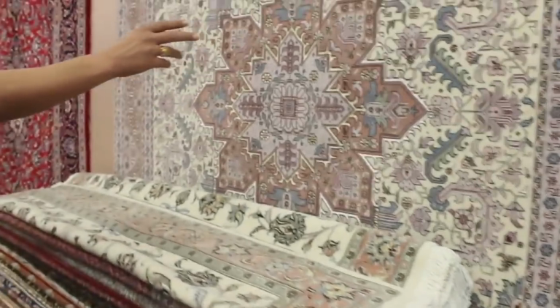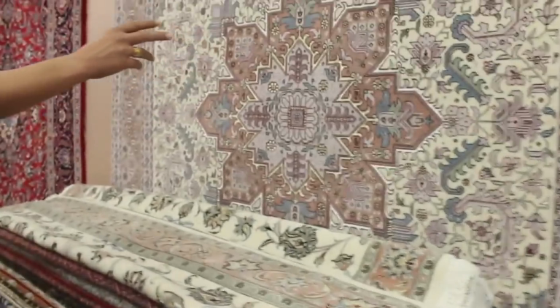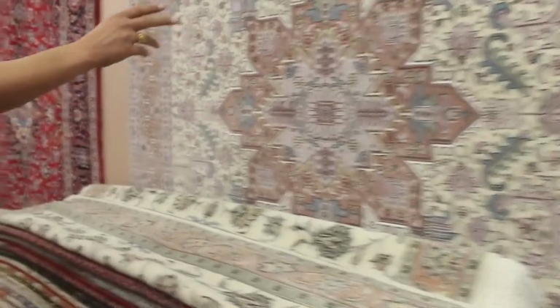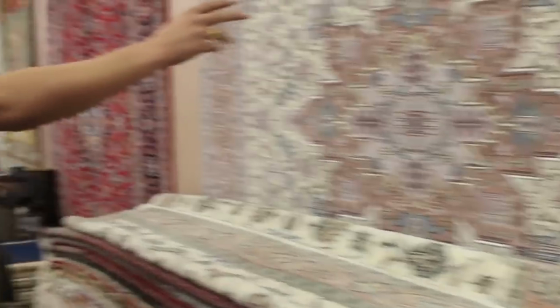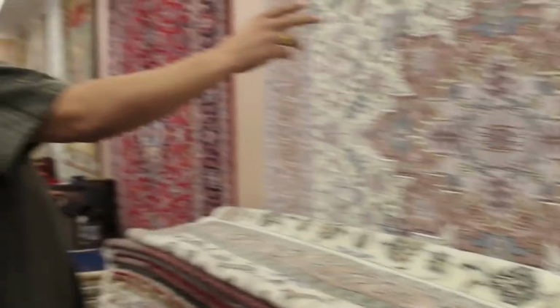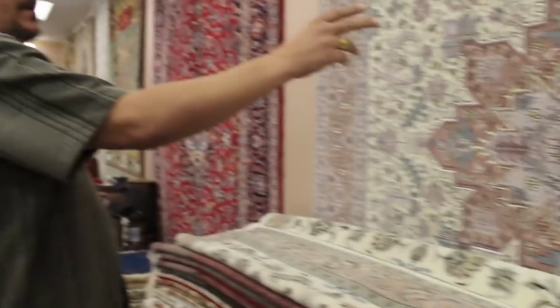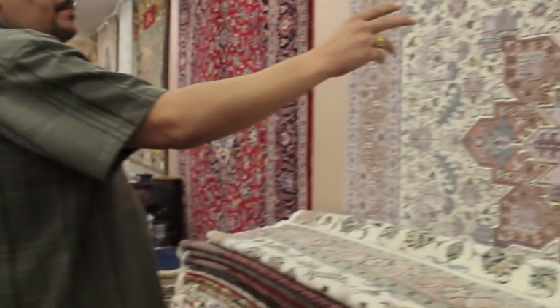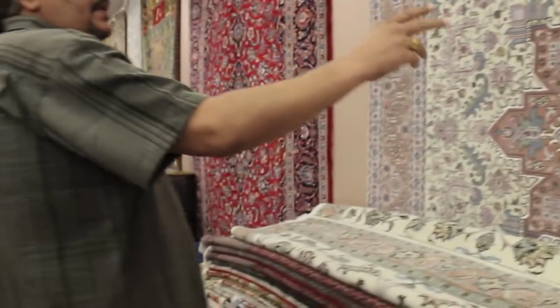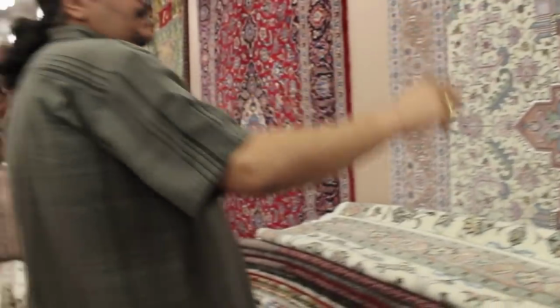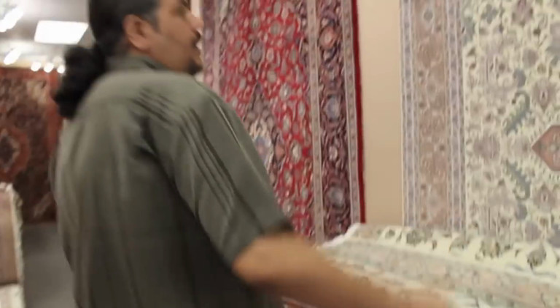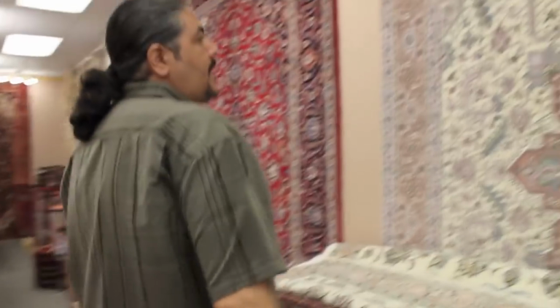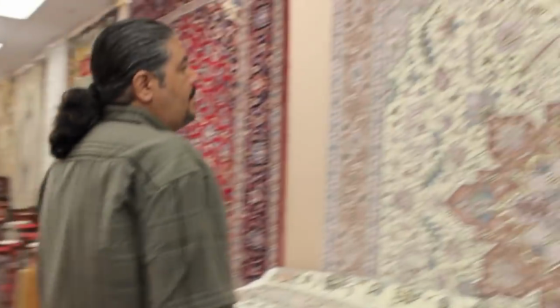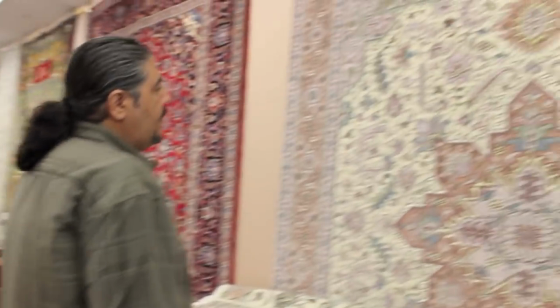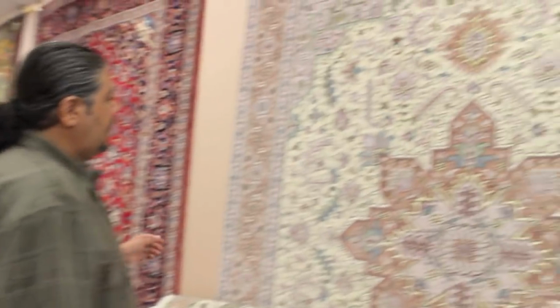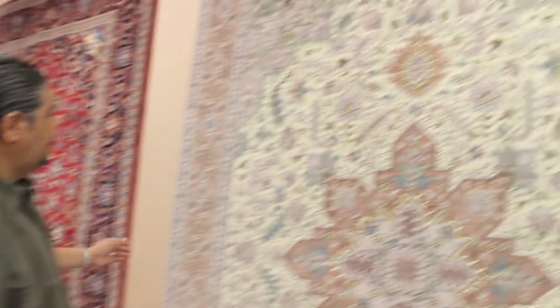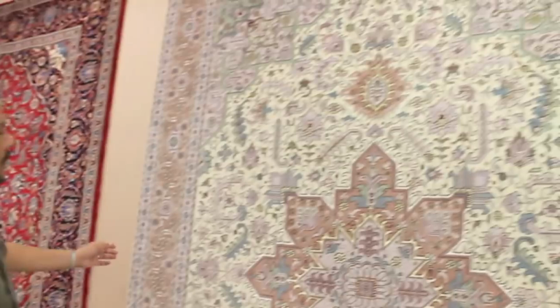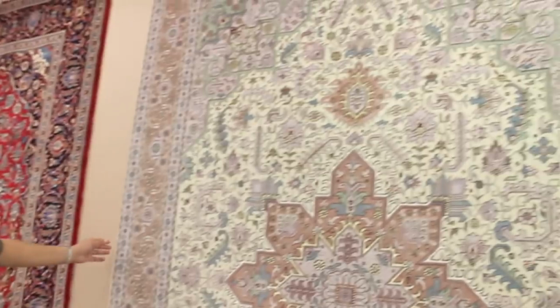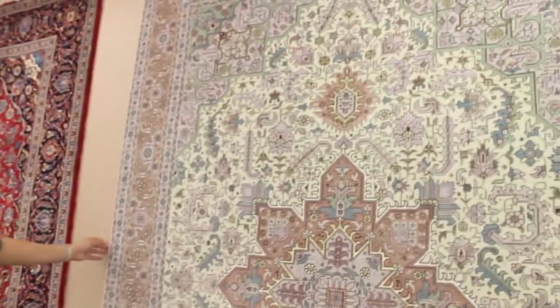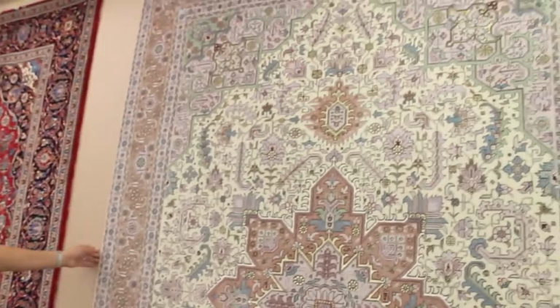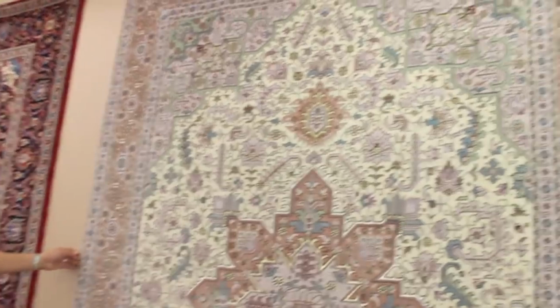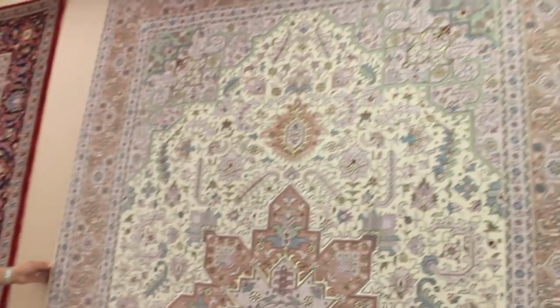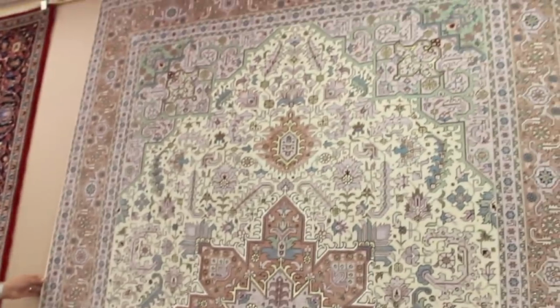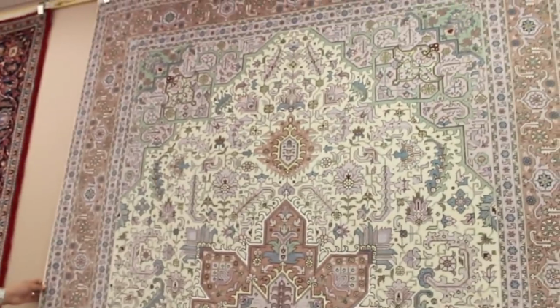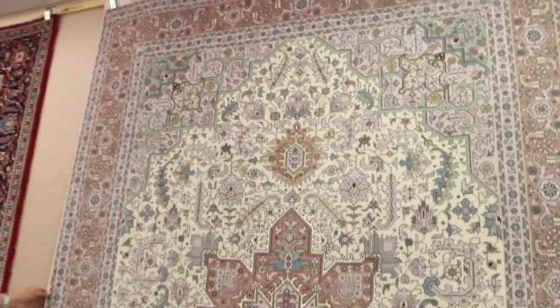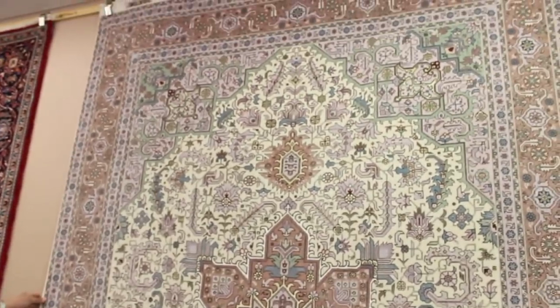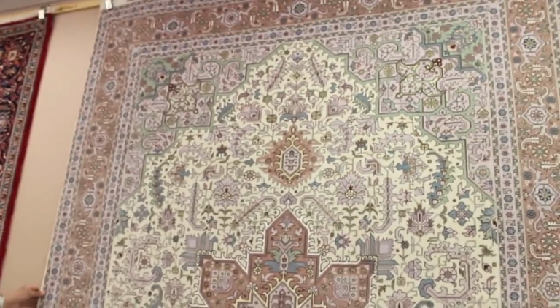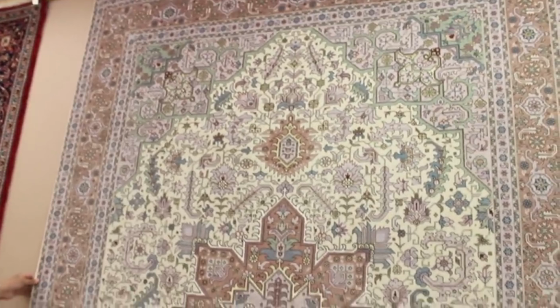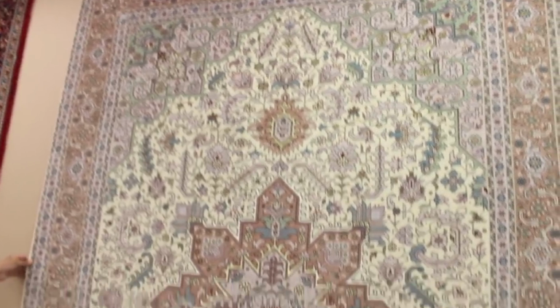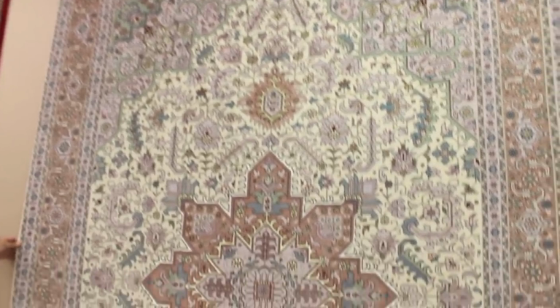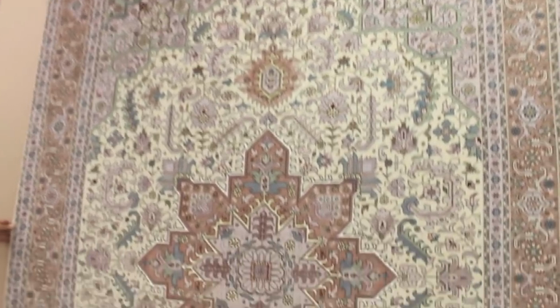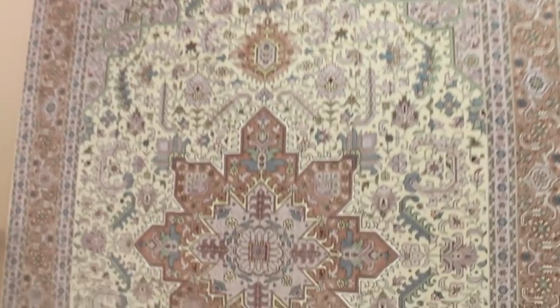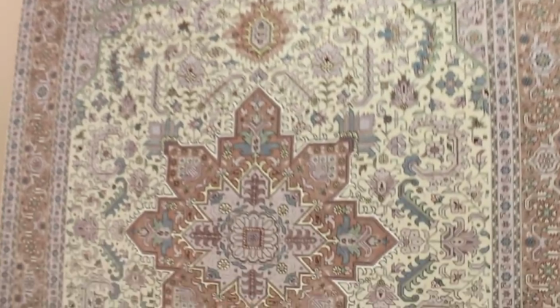This is a city-made carpet — they call it caprice. It is wool and silk, it has a geometric pattern, and it is very high quality.